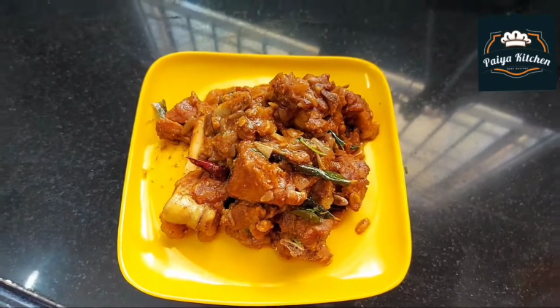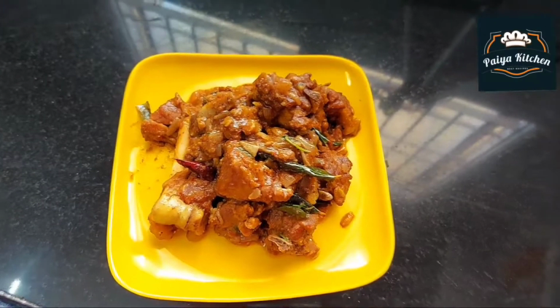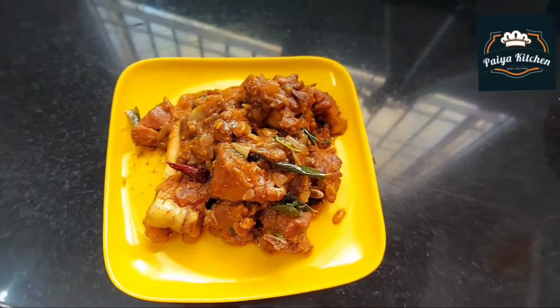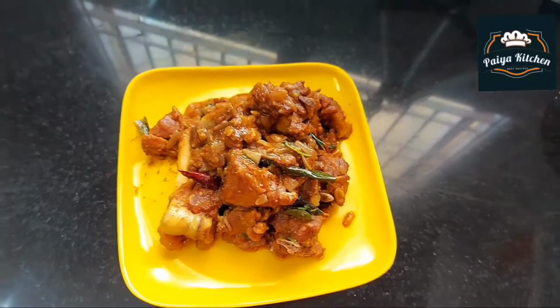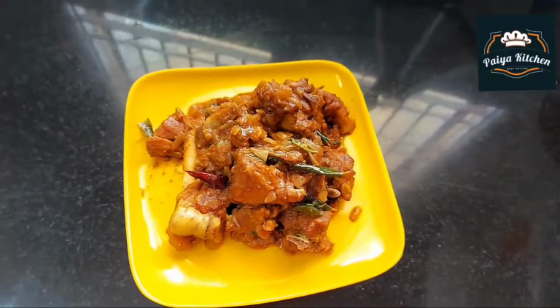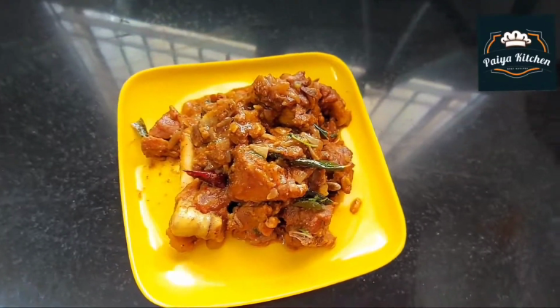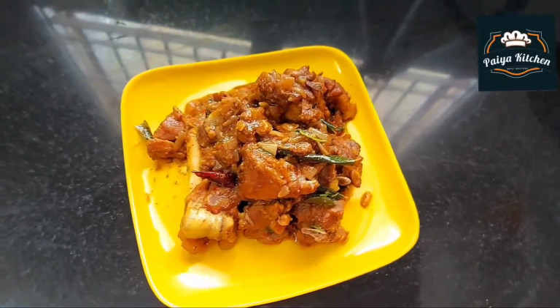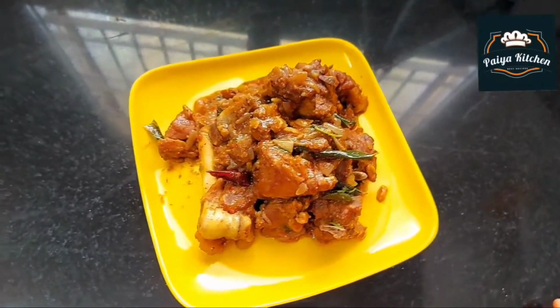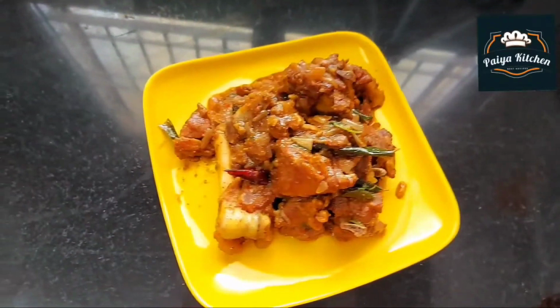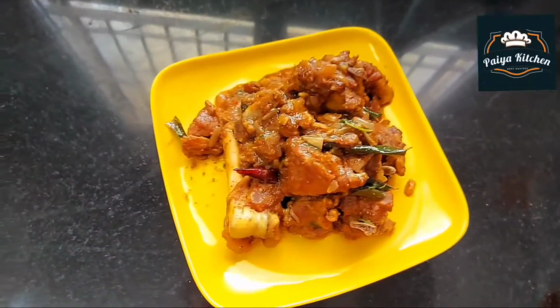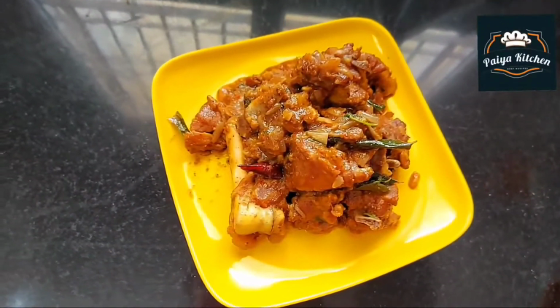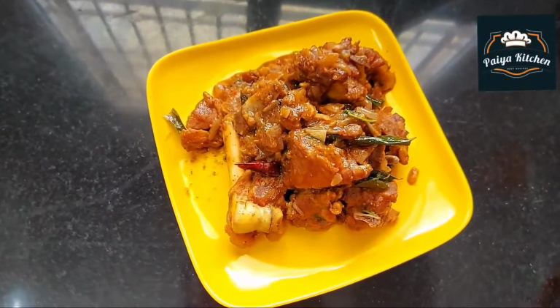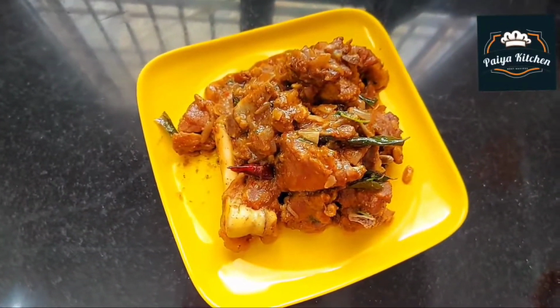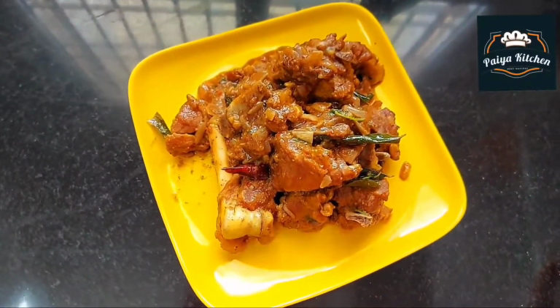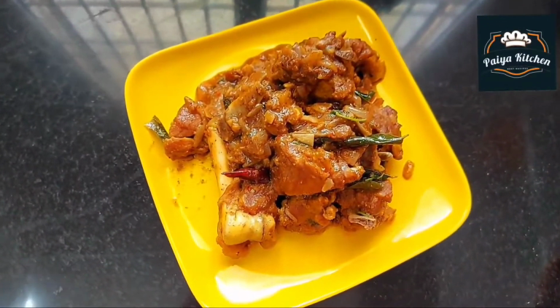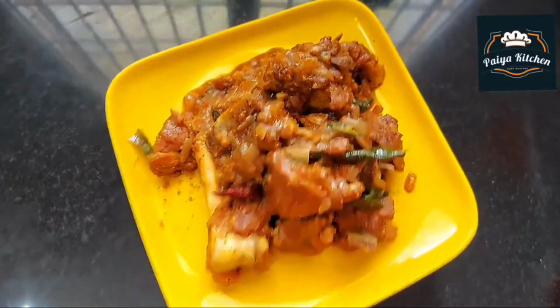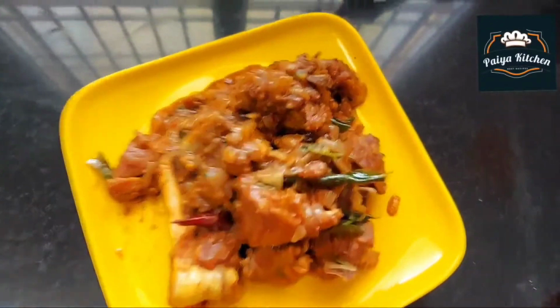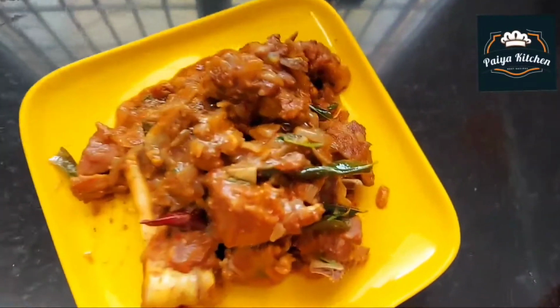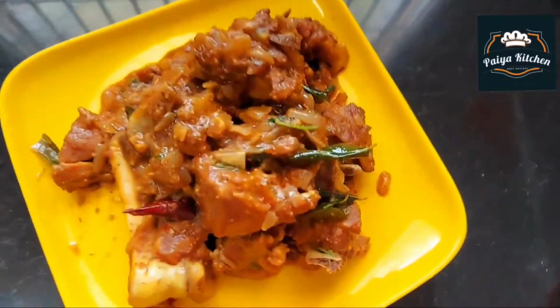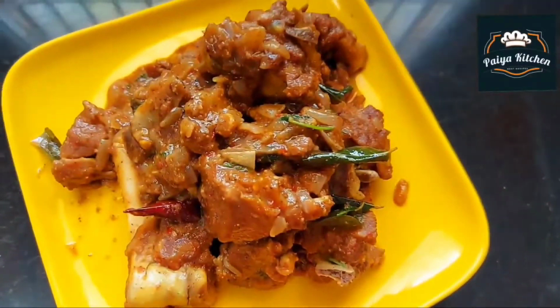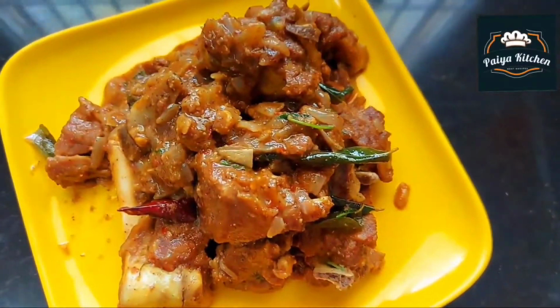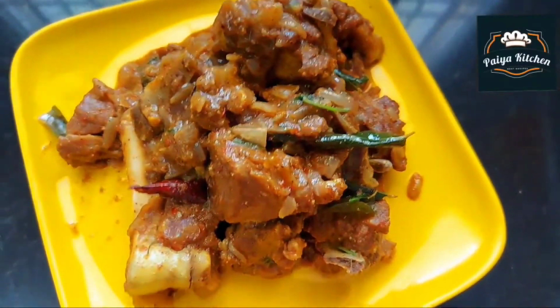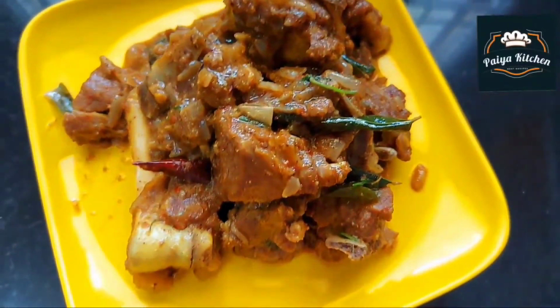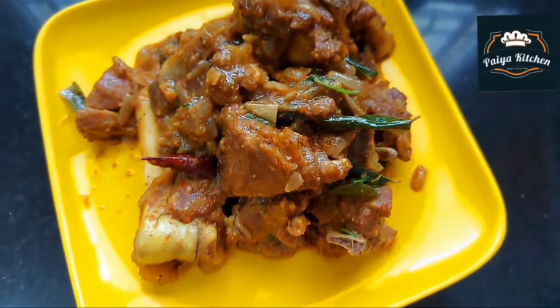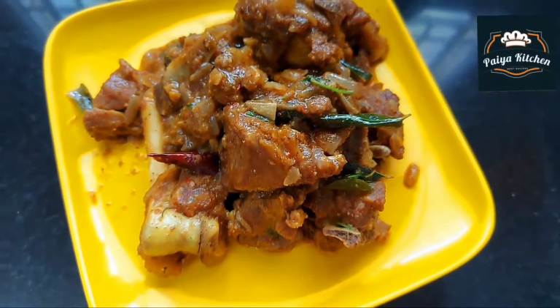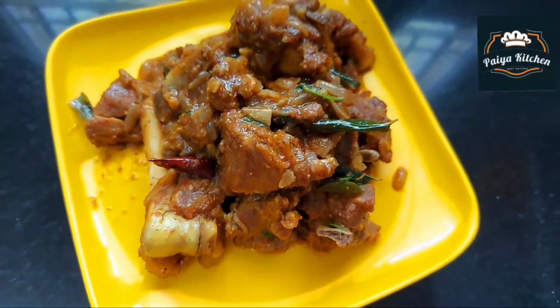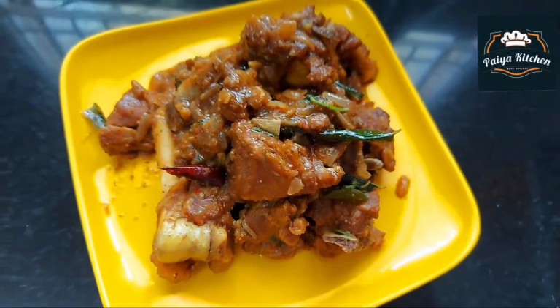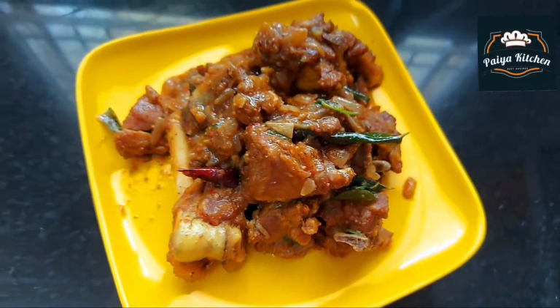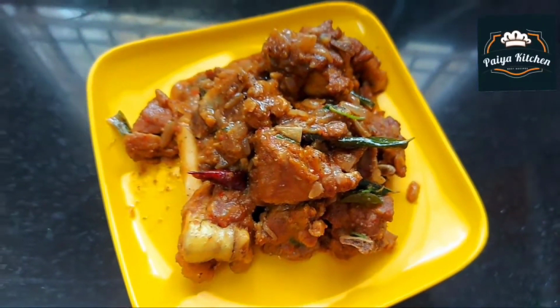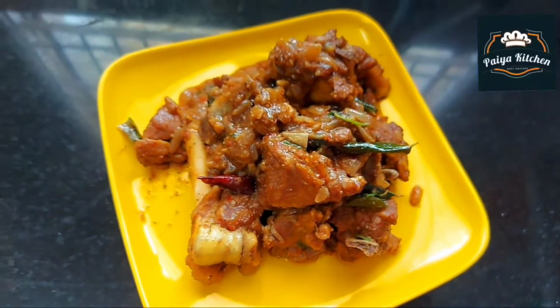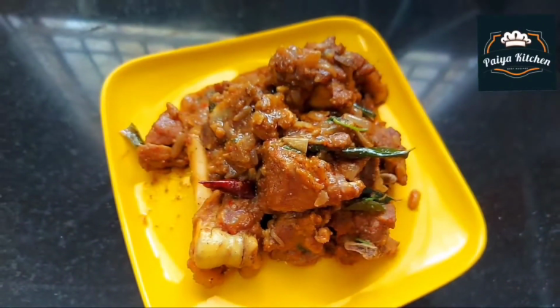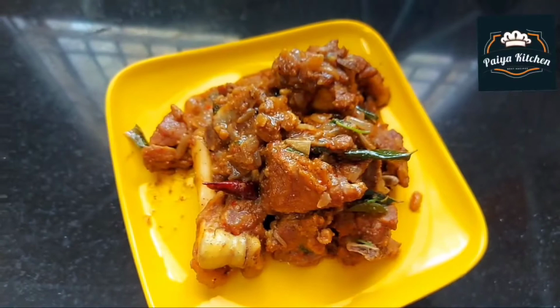Hi Friends! Welcome back to Paya Kitchen. Now we are going to show the Mutton Chukas. Let's go to the video.